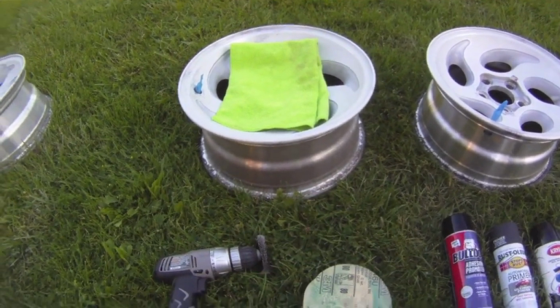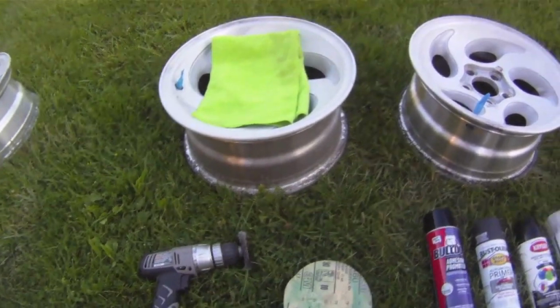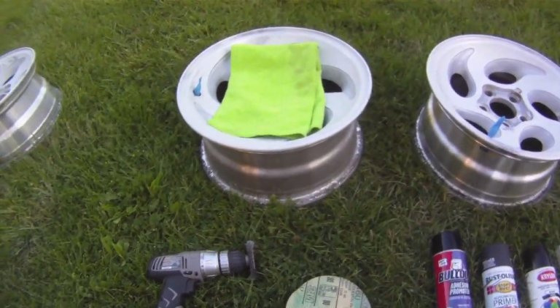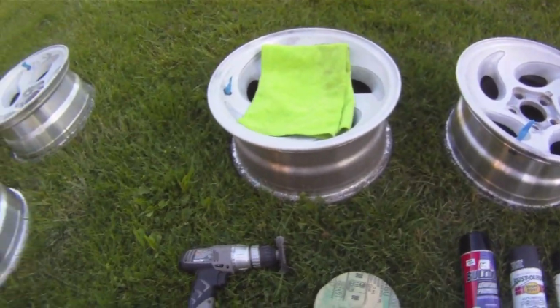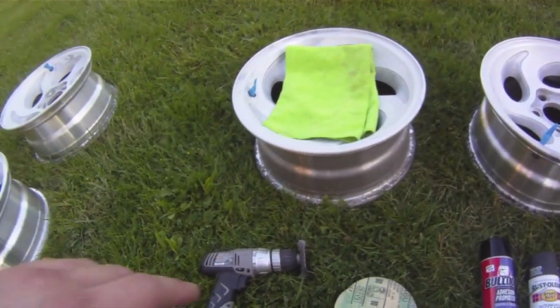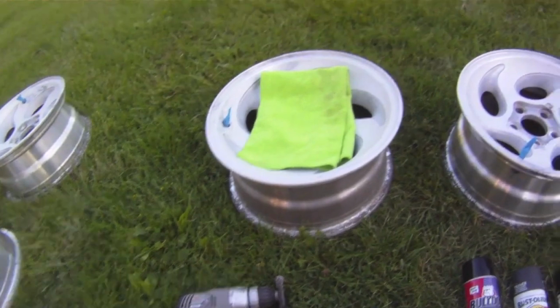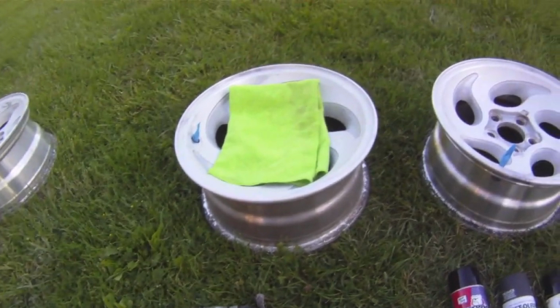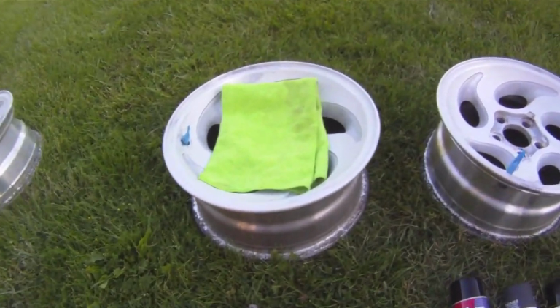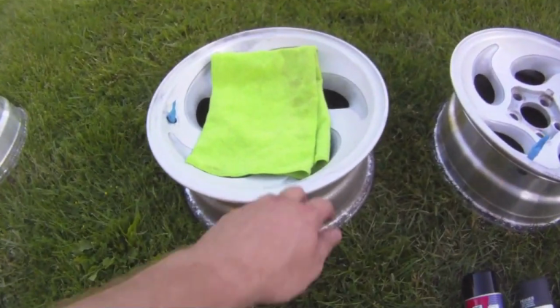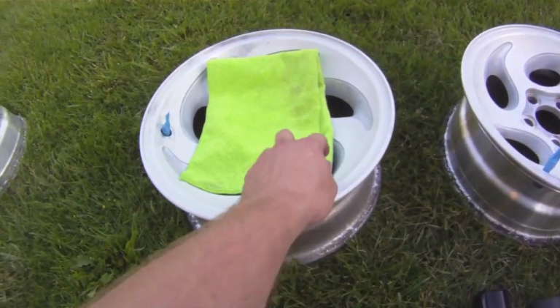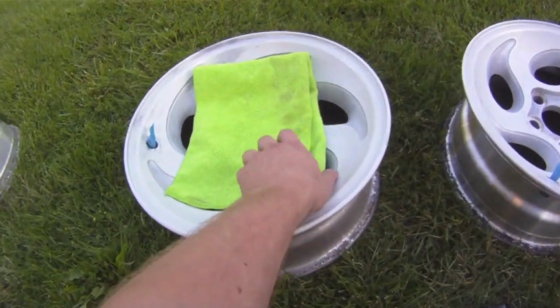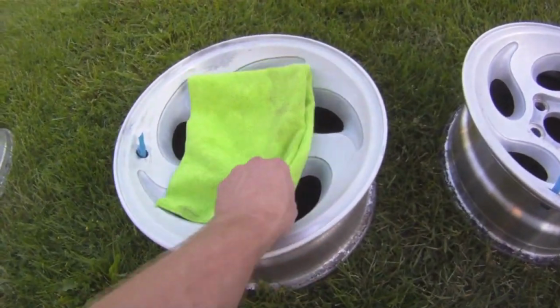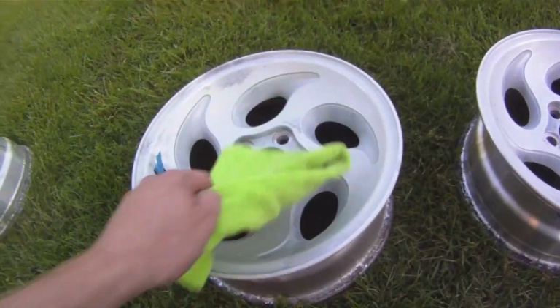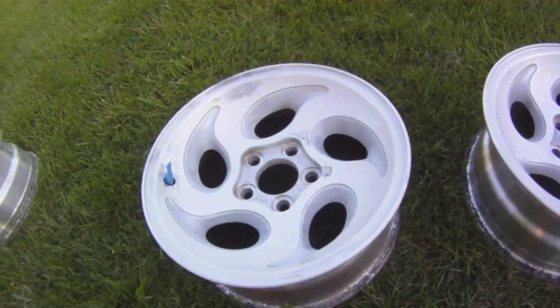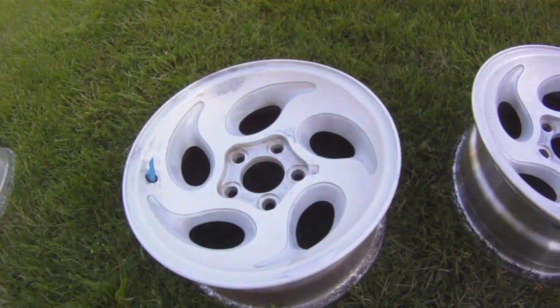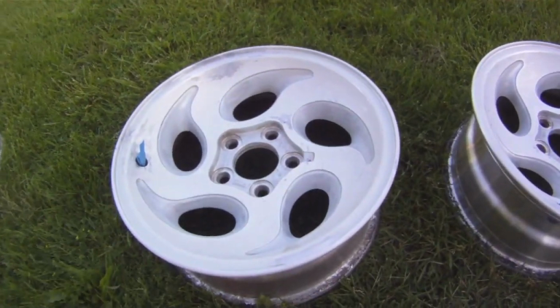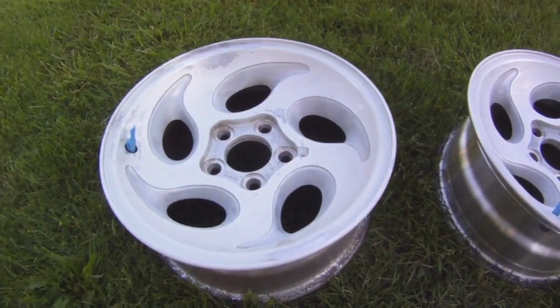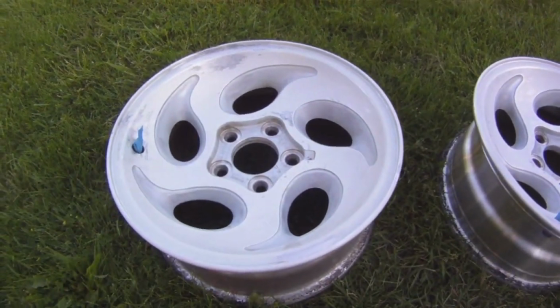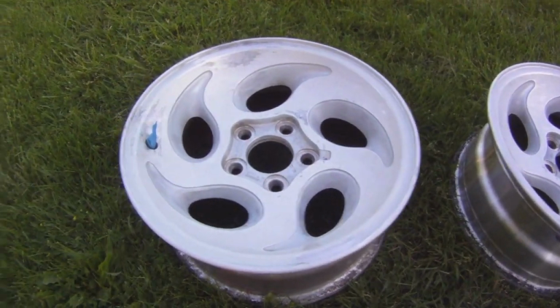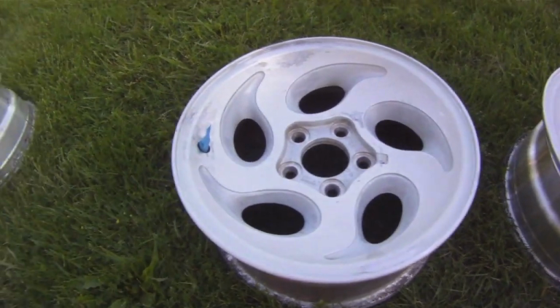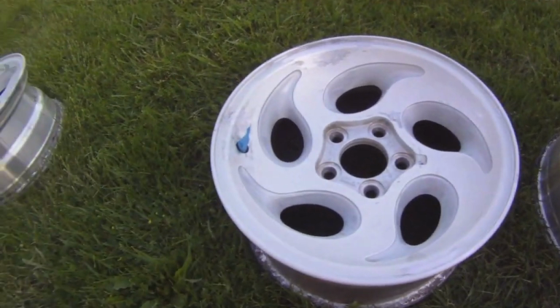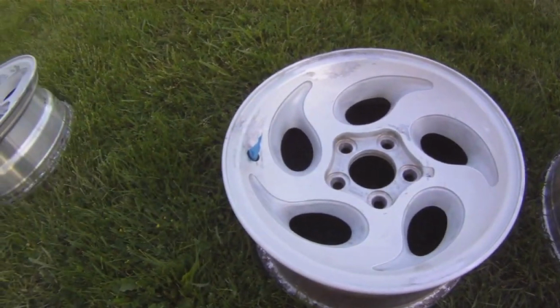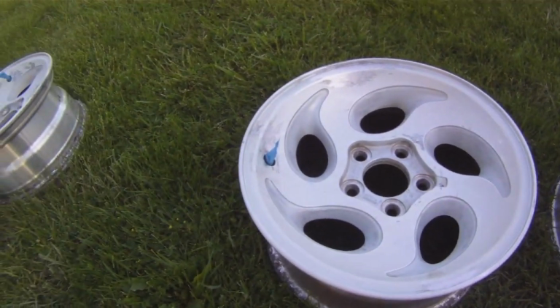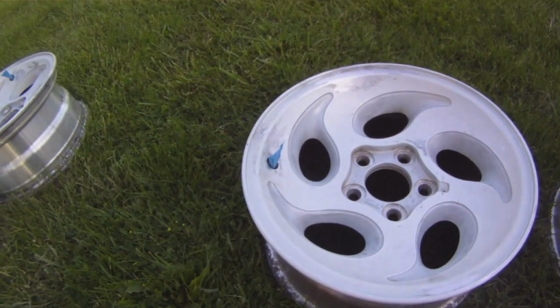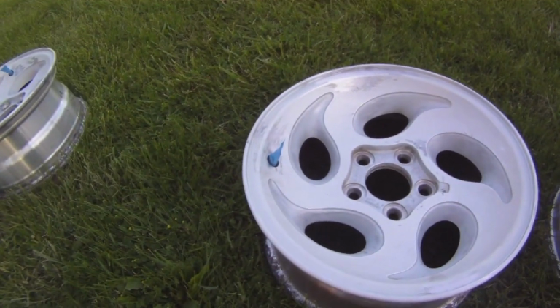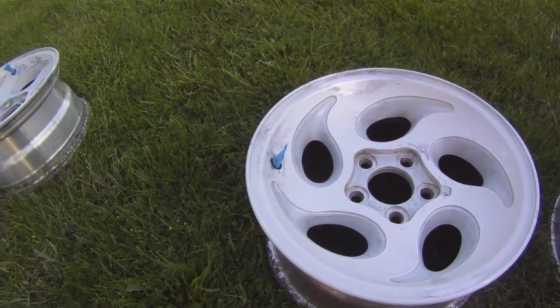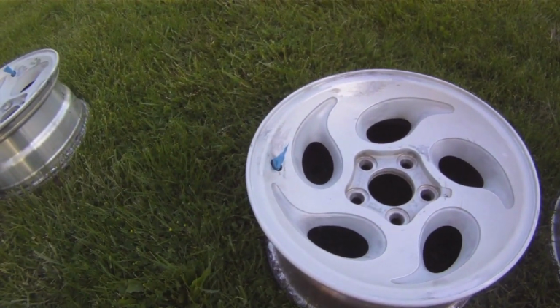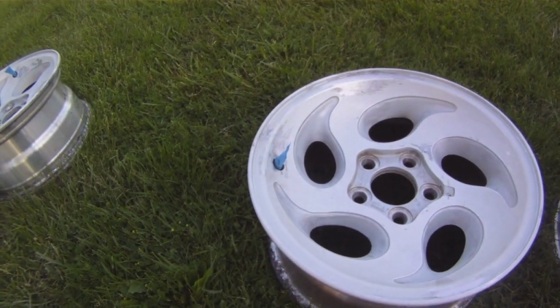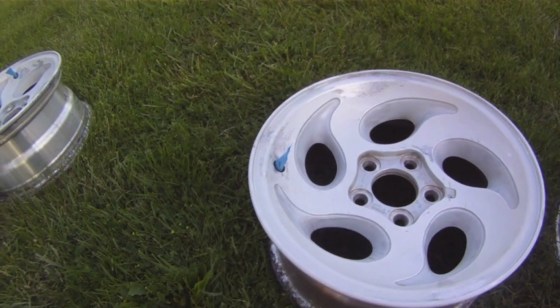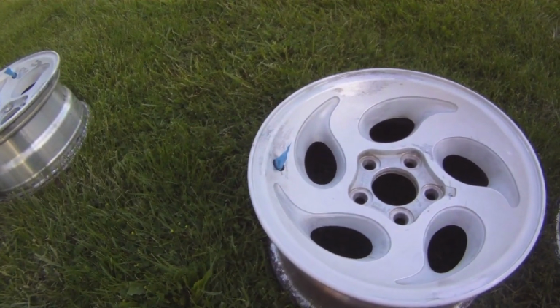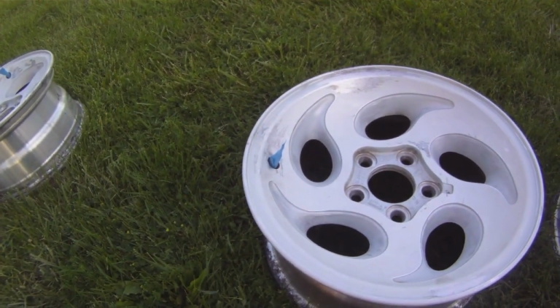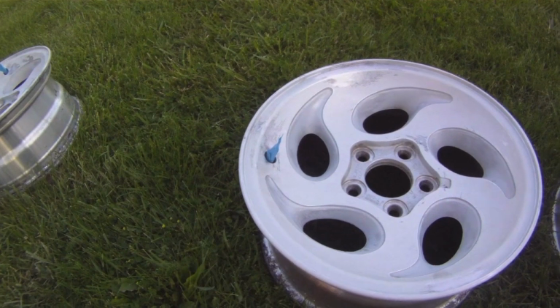After that, I washed the wheels off and then taped off the valves.